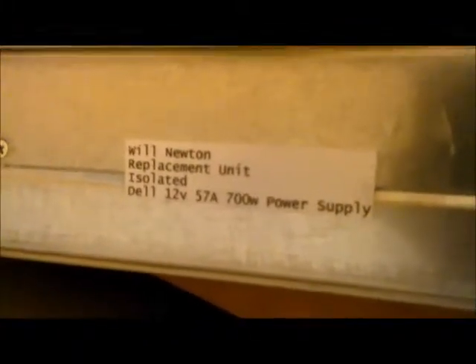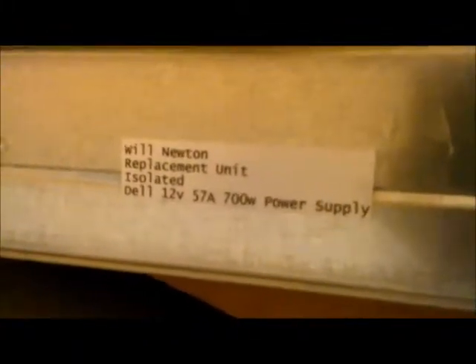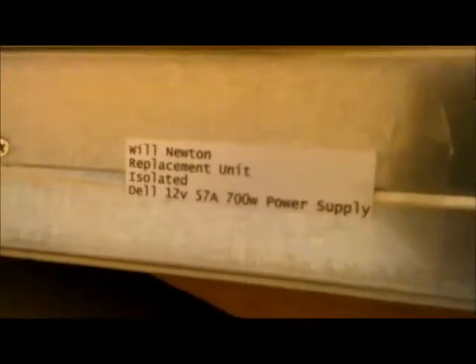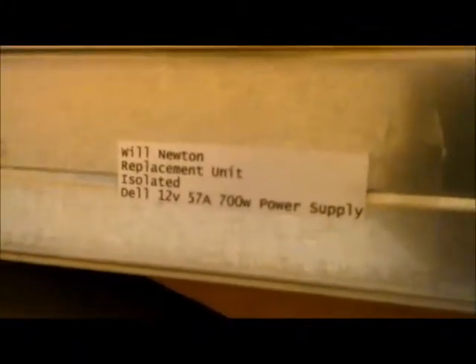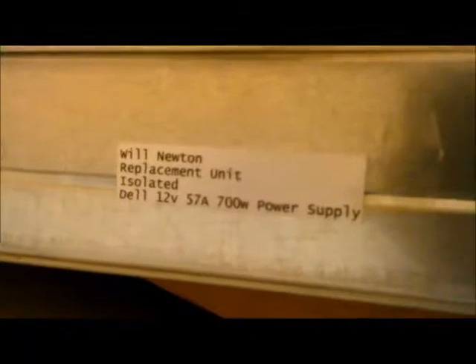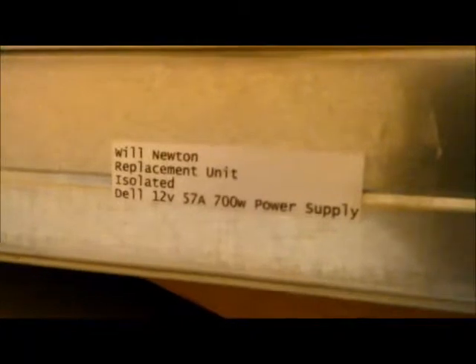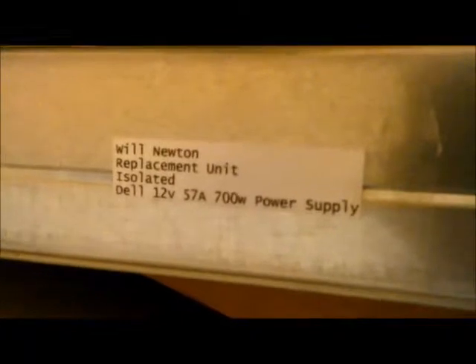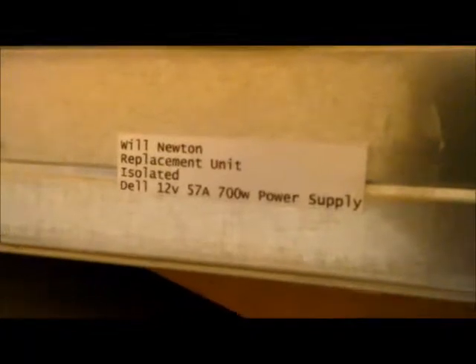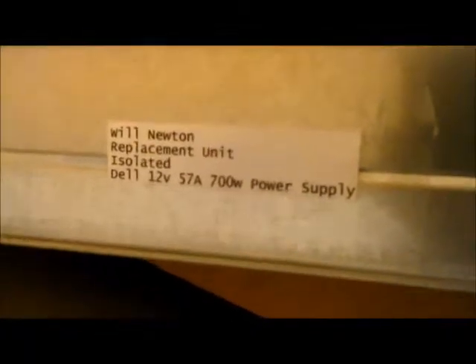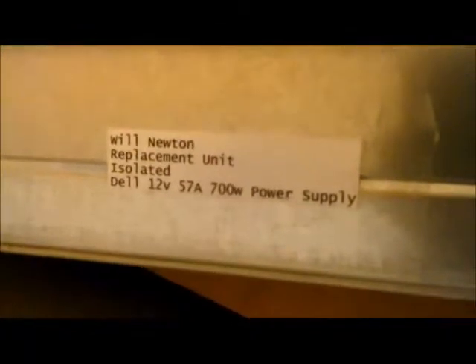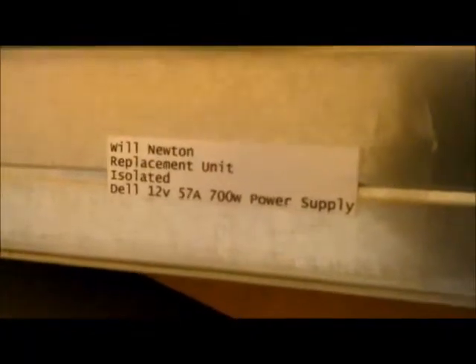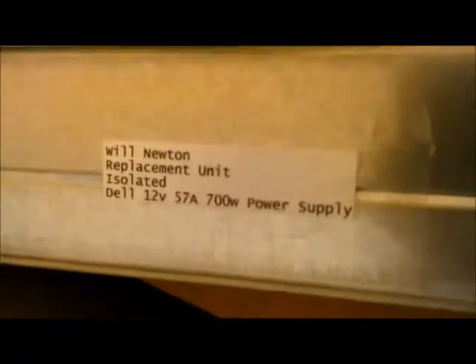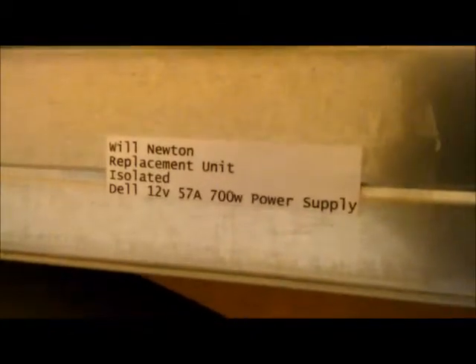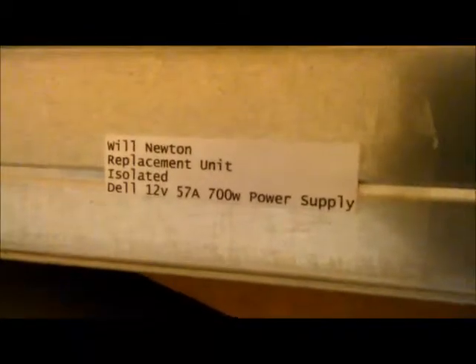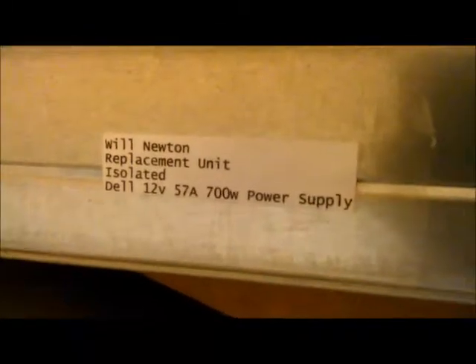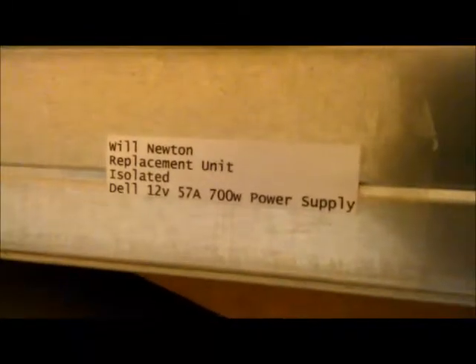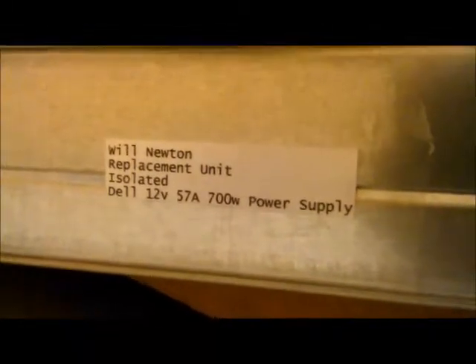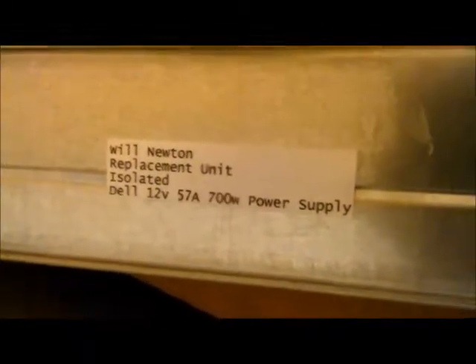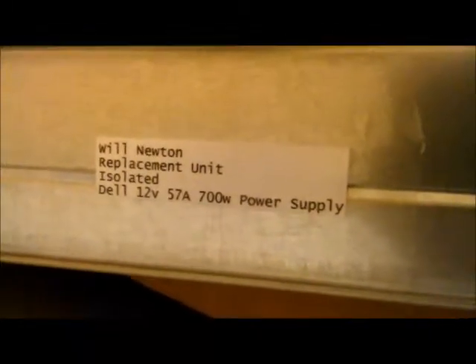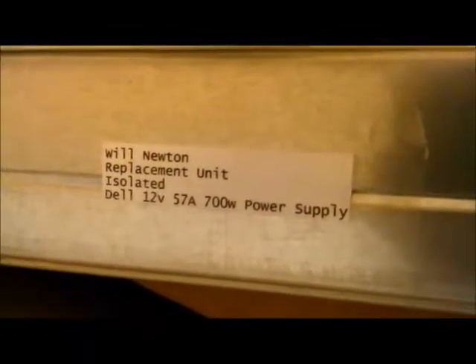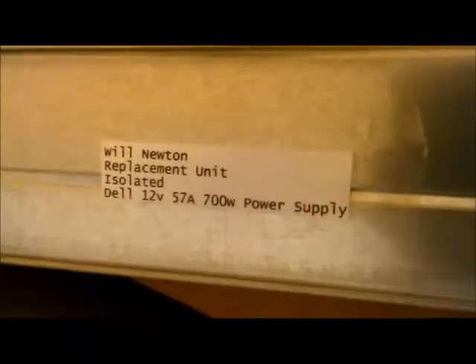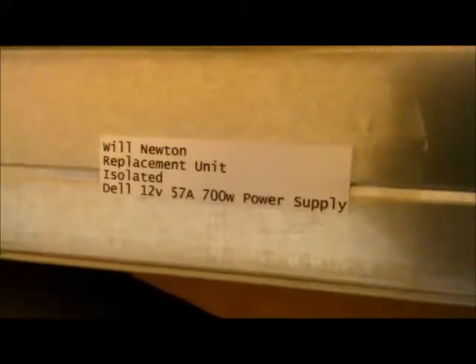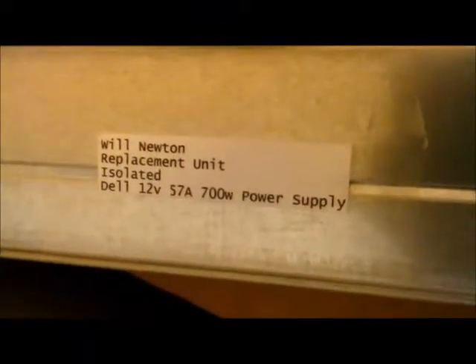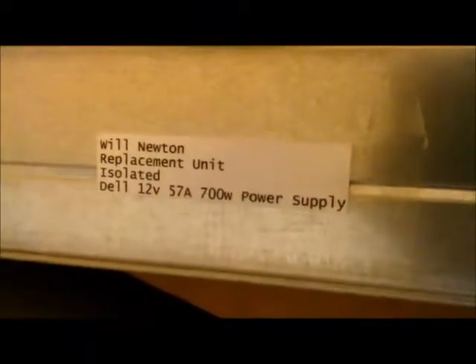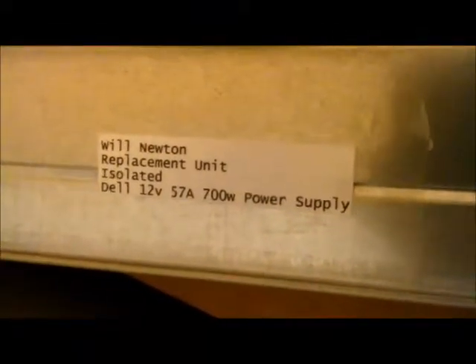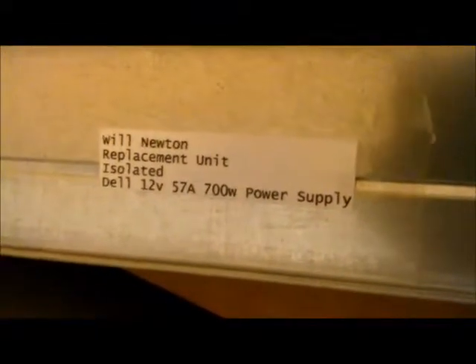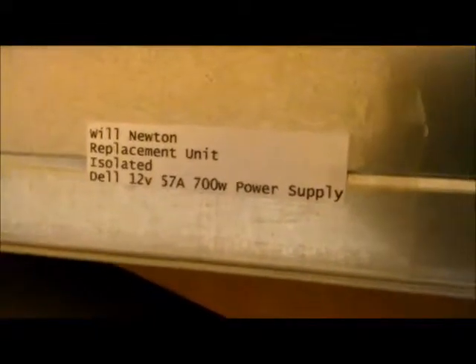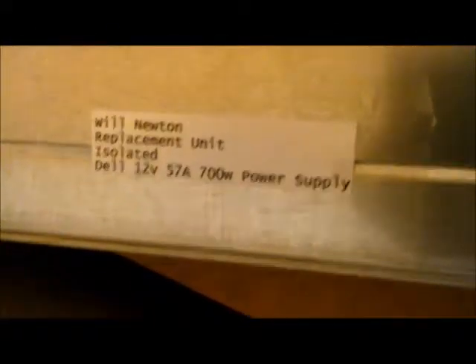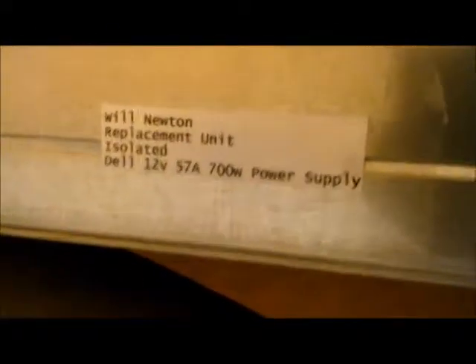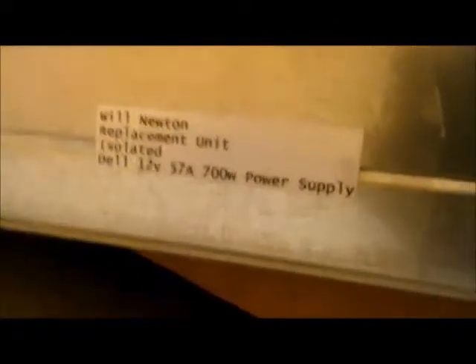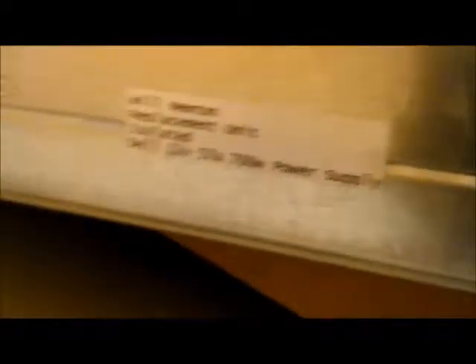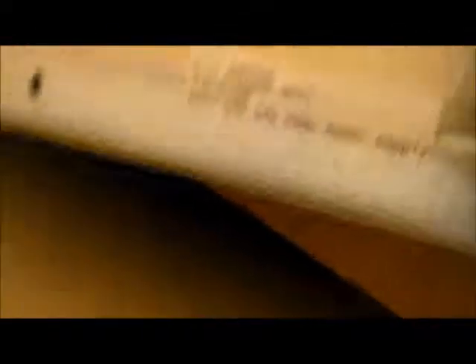This is an isolated power supply. It's a Dell 12-volt, 57-amp, 700-watt power supply.